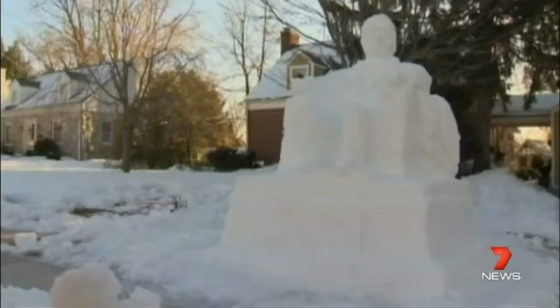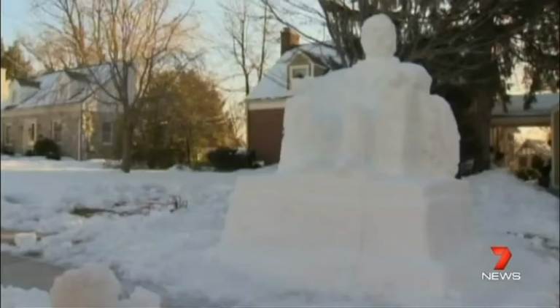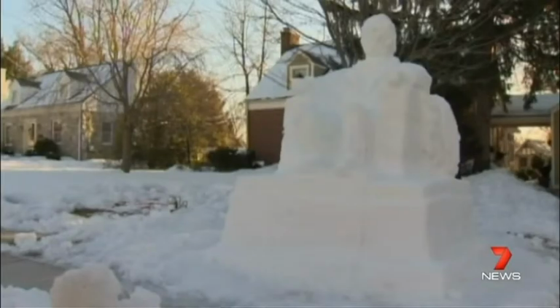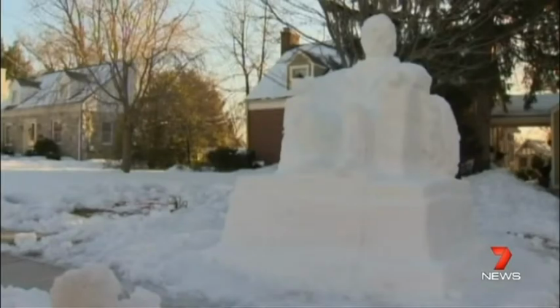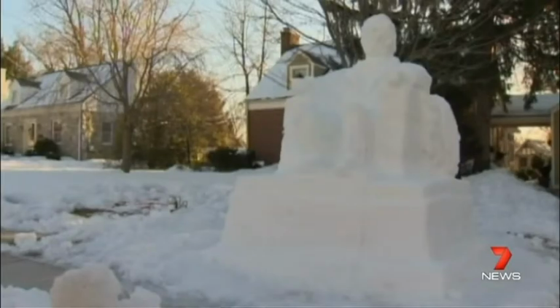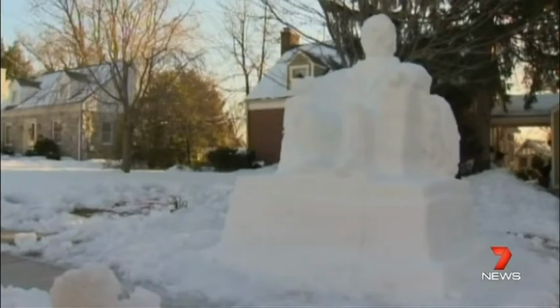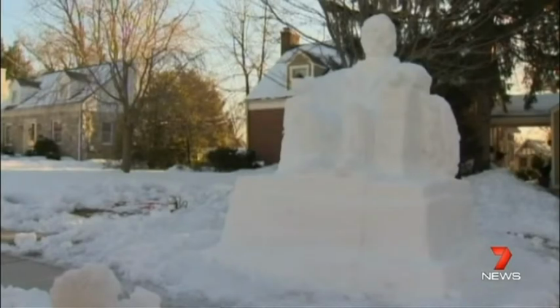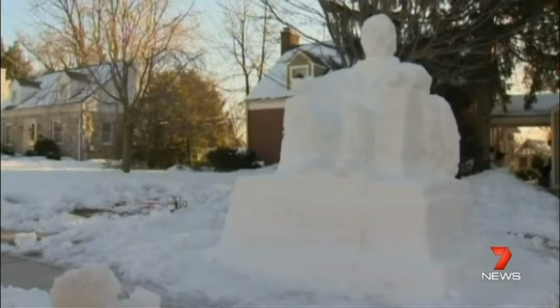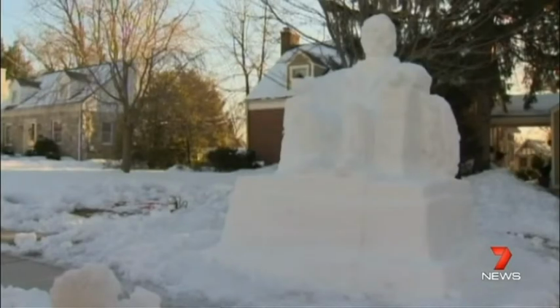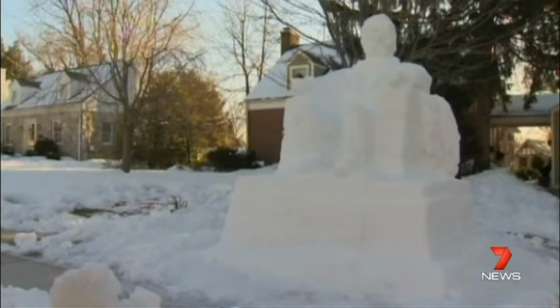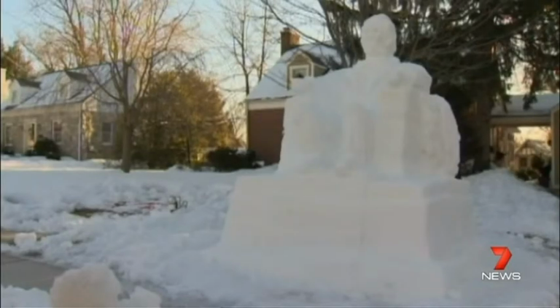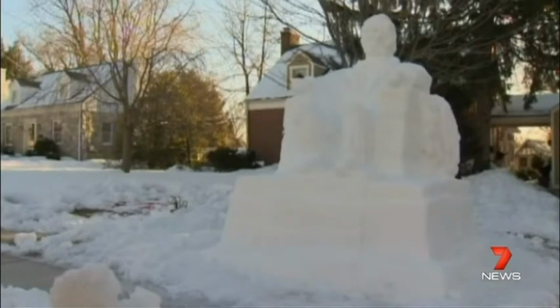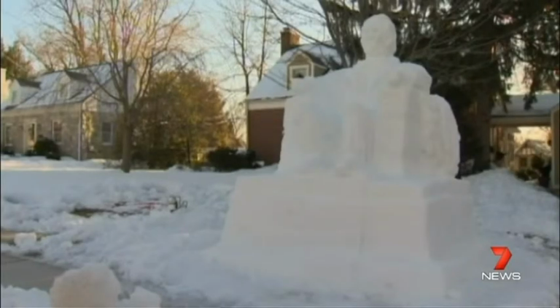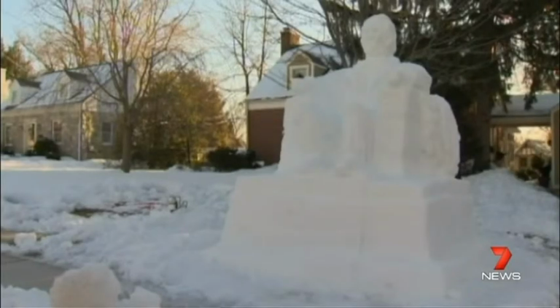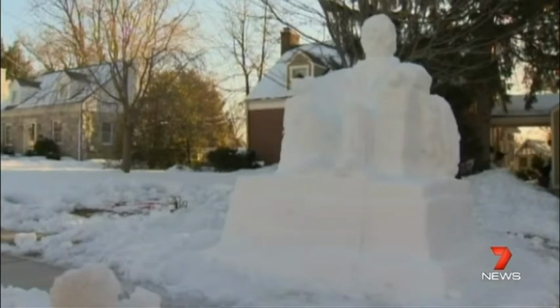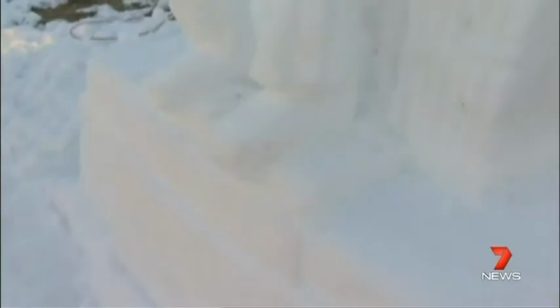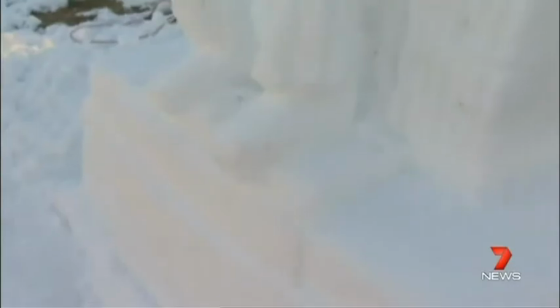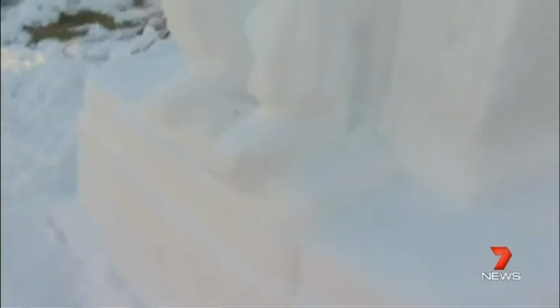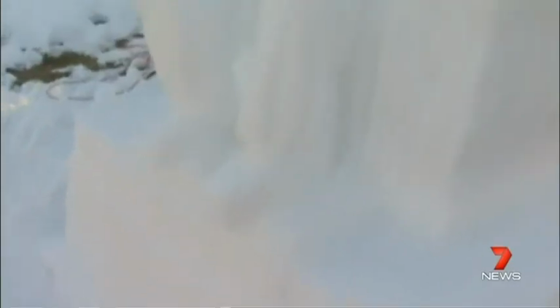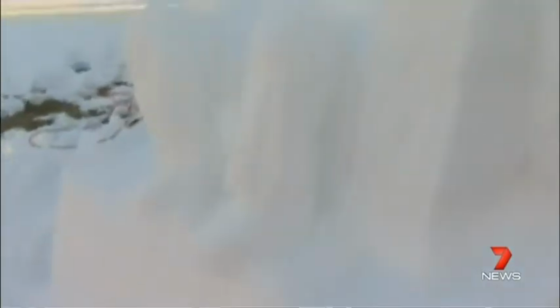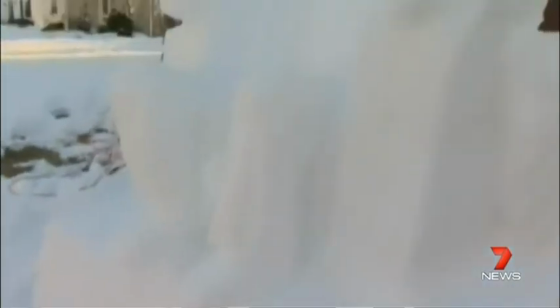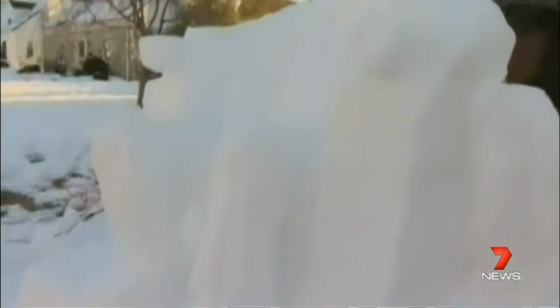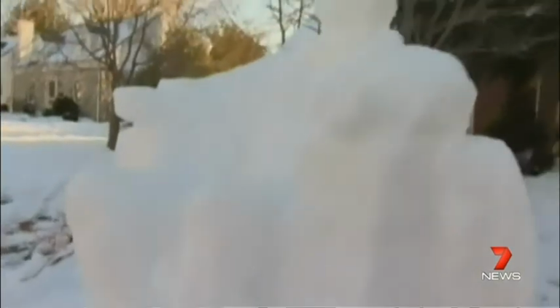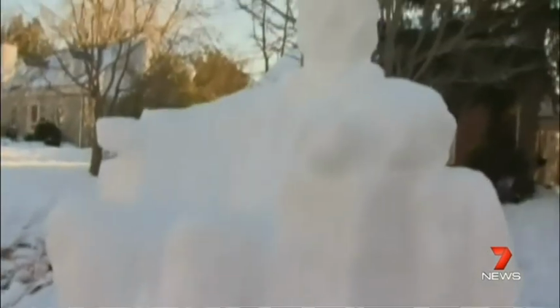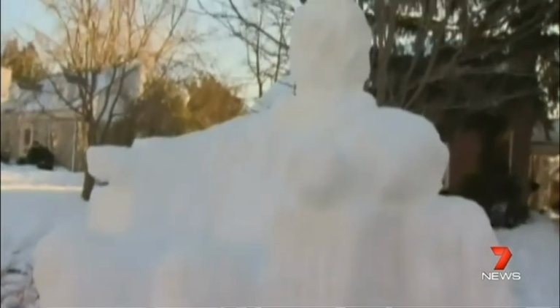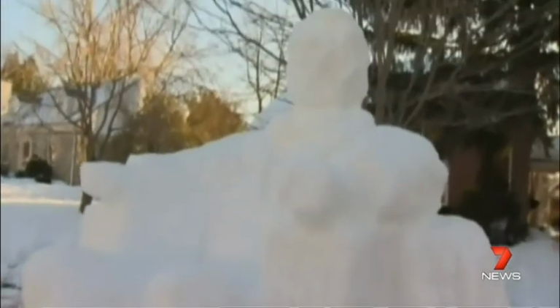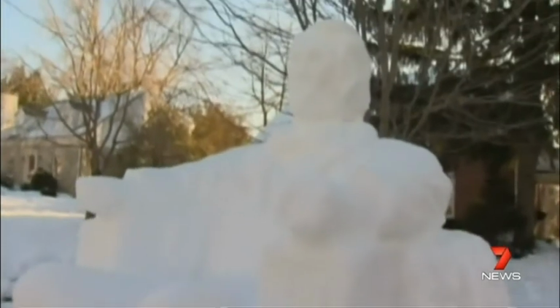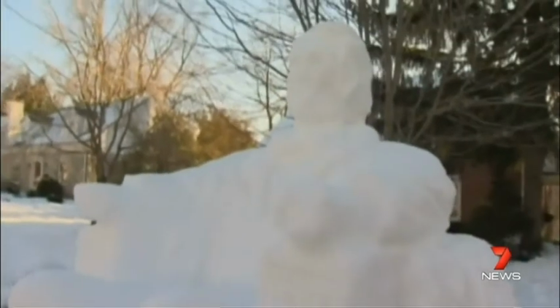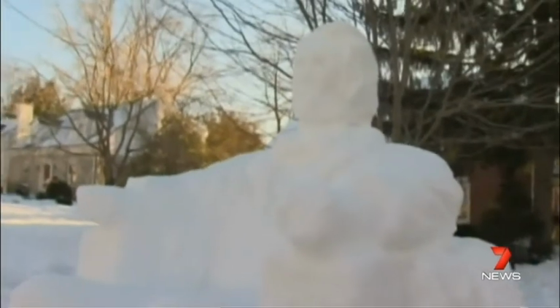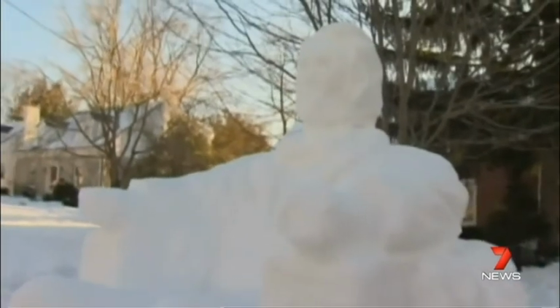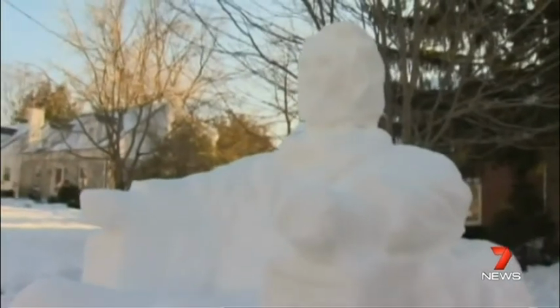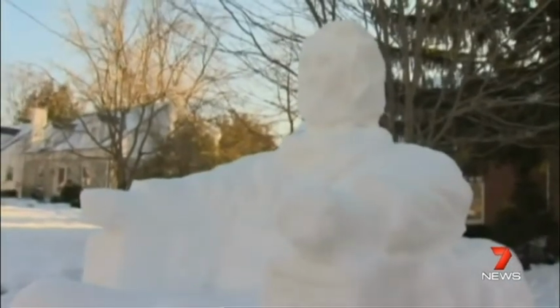And not to be outdone, another resident also built a statue of President Abraham Lincoln in his front garden.